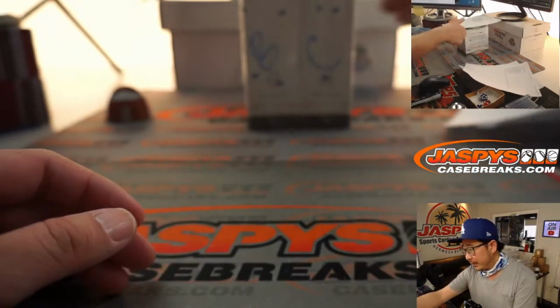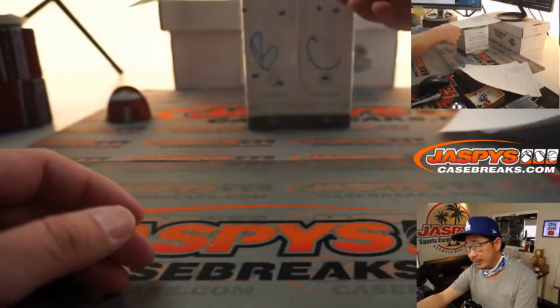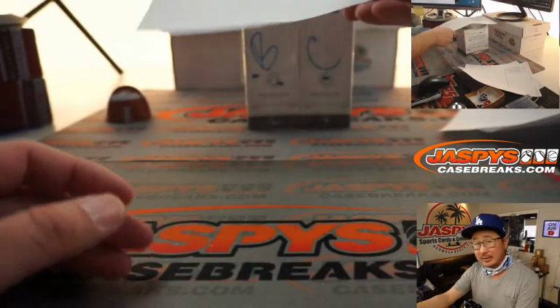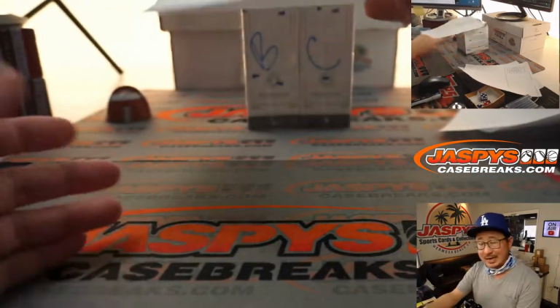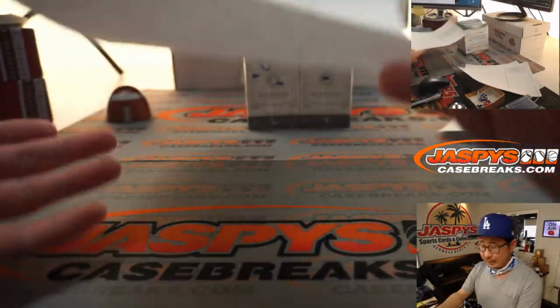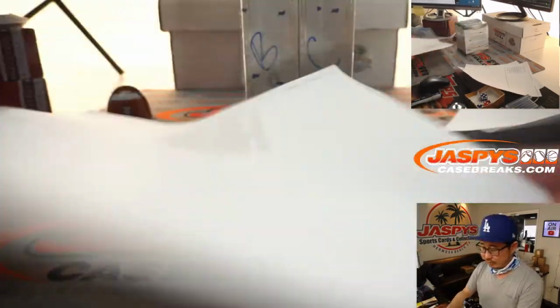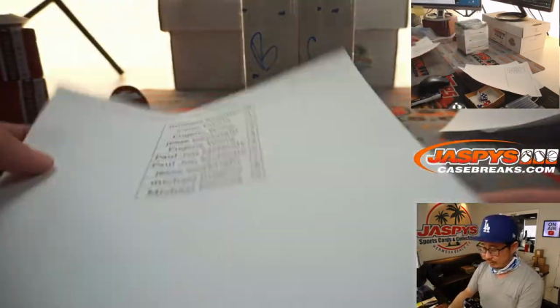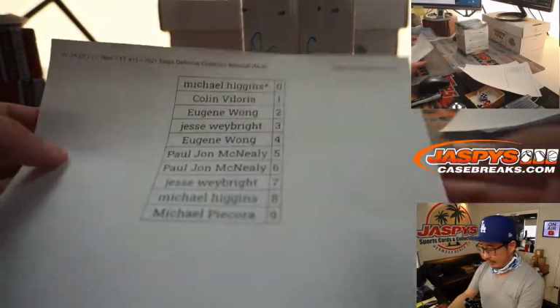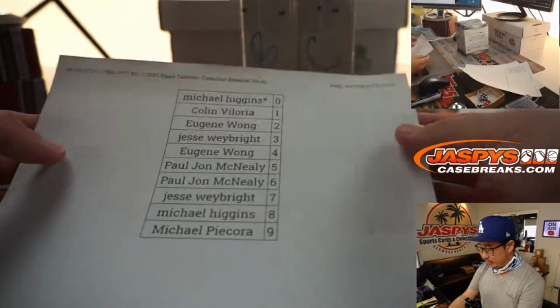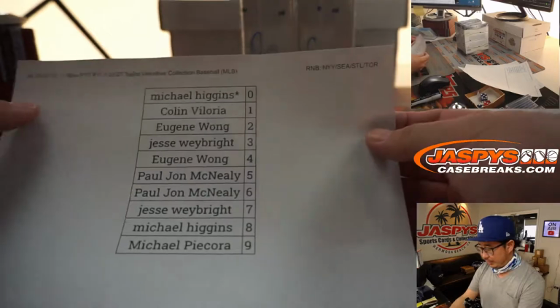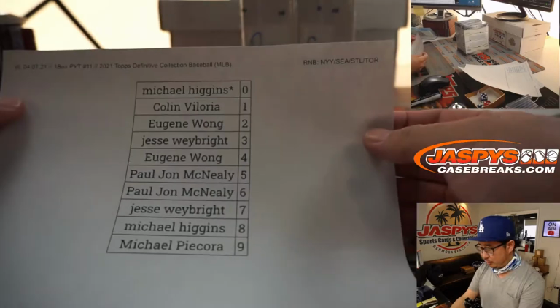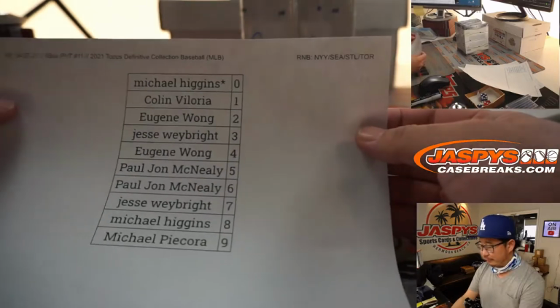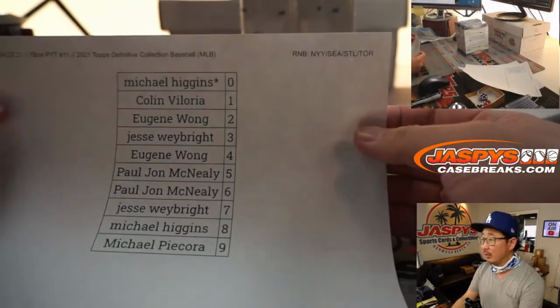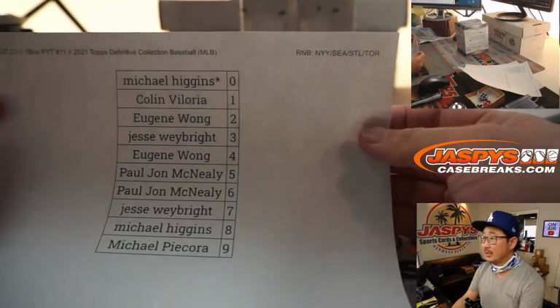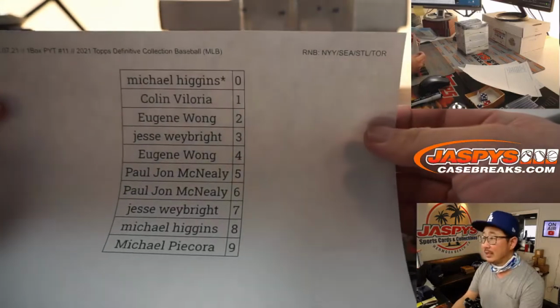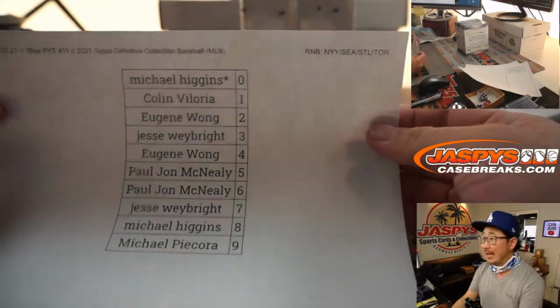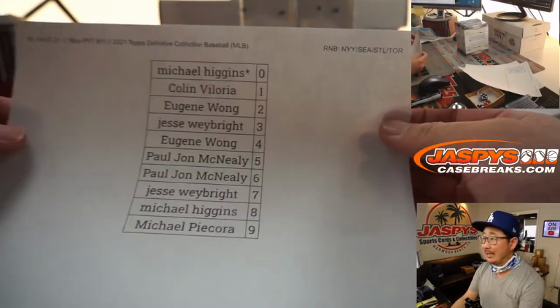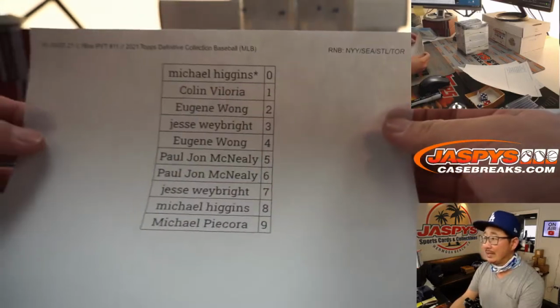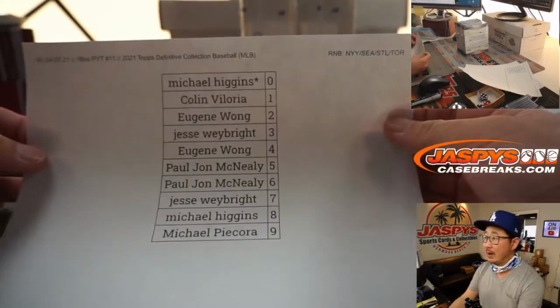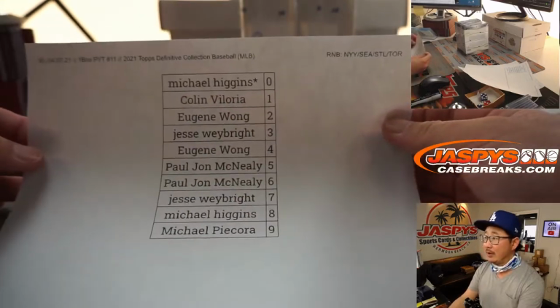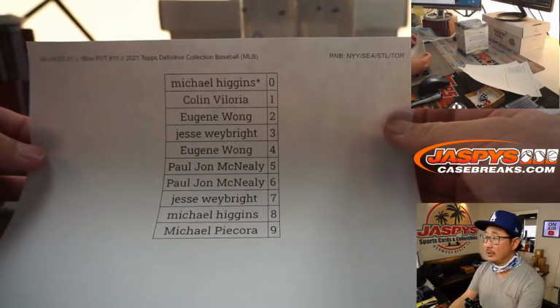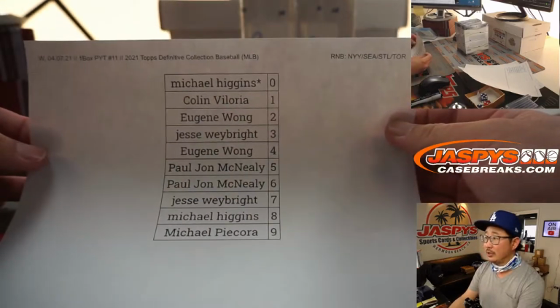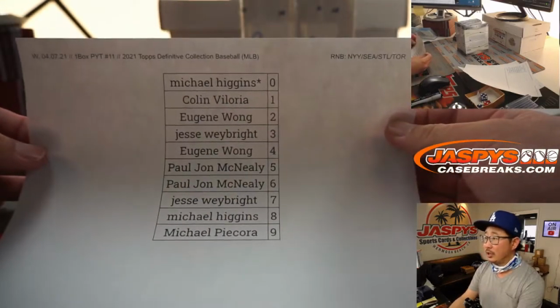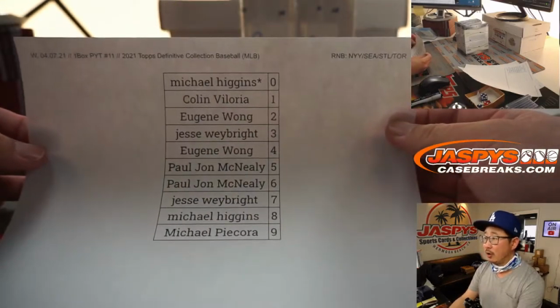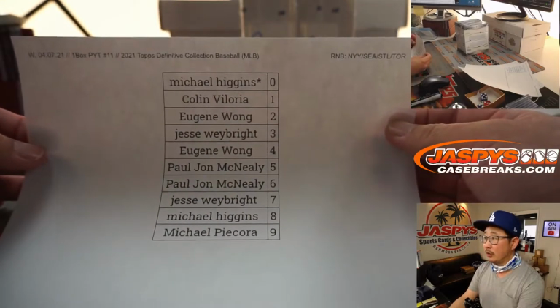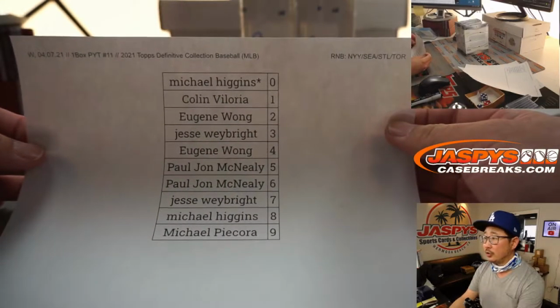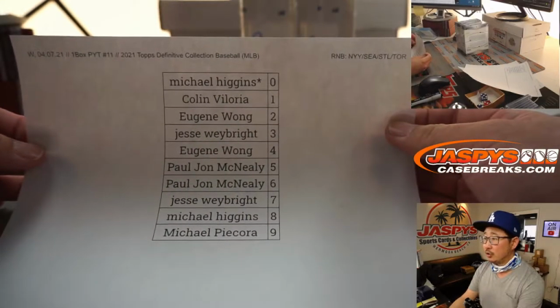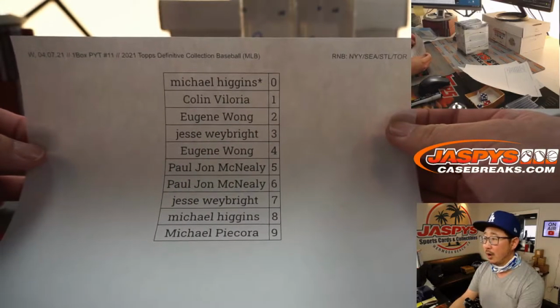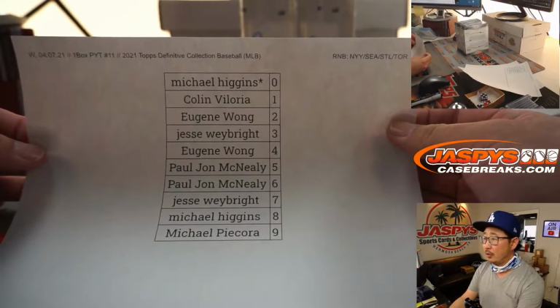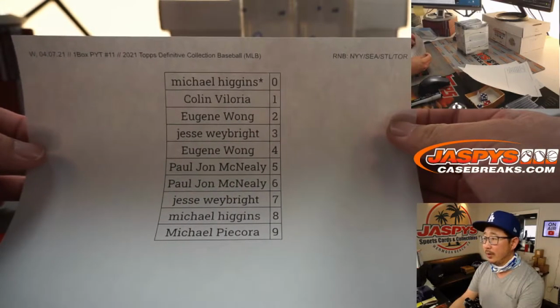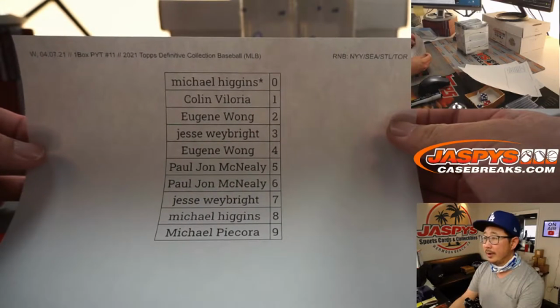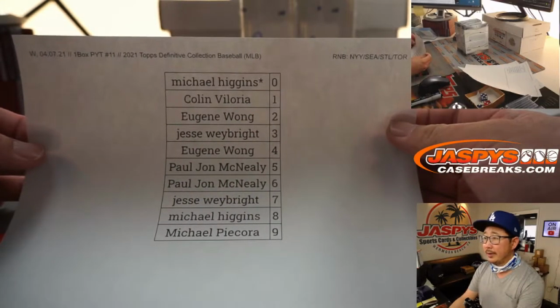Here's the 10-teamer right here, and big thanks to the people for getting on it. It works just like a serial number break as described in the product description, but it only applies to this group of teams. Here's another one where we did two different ones — this is the Yankees, Mariners, Cardinals, Toronto one right here.